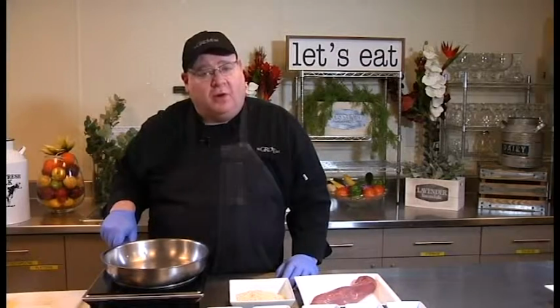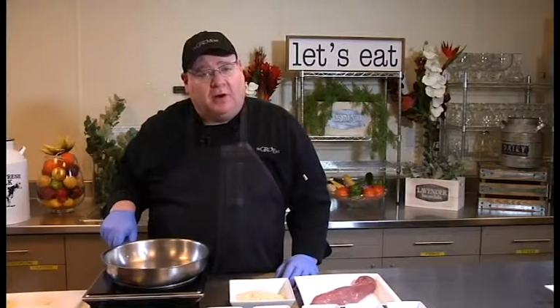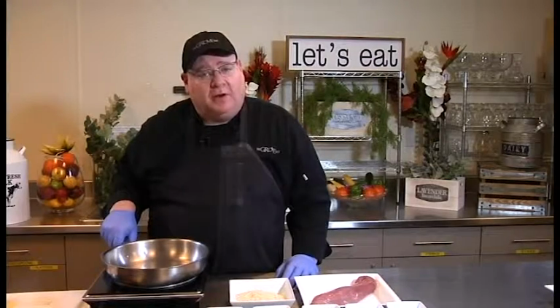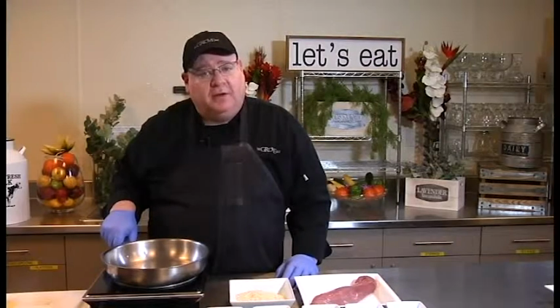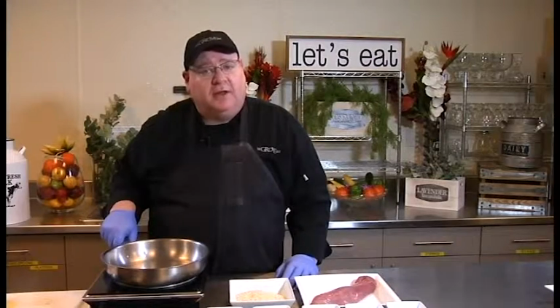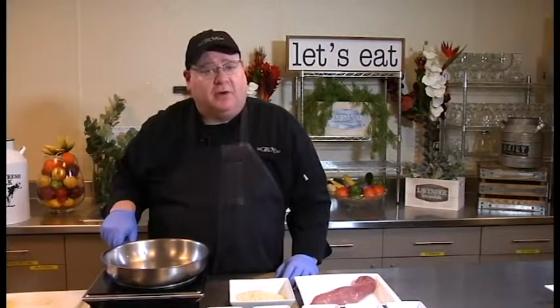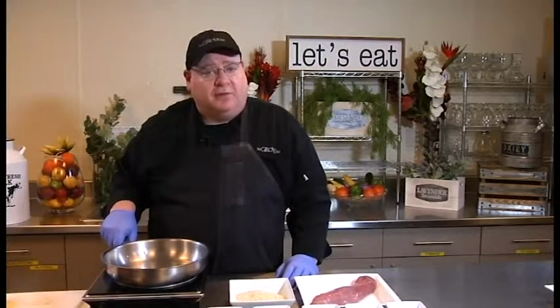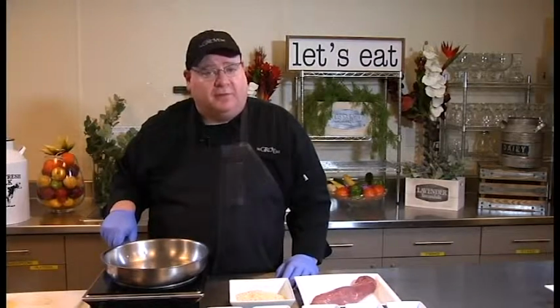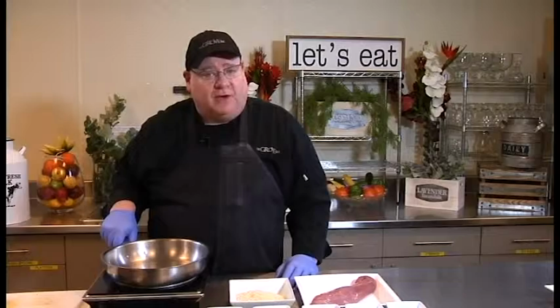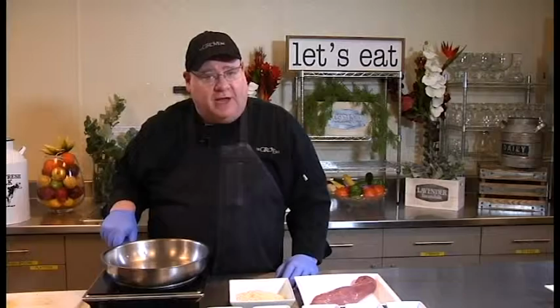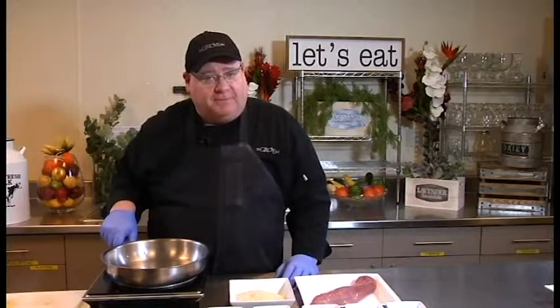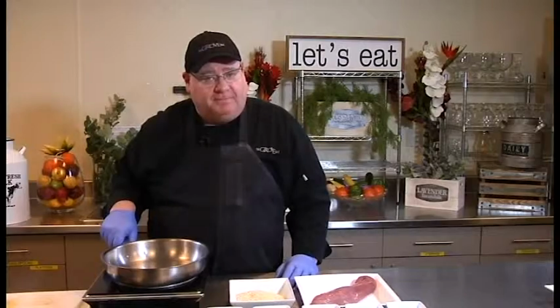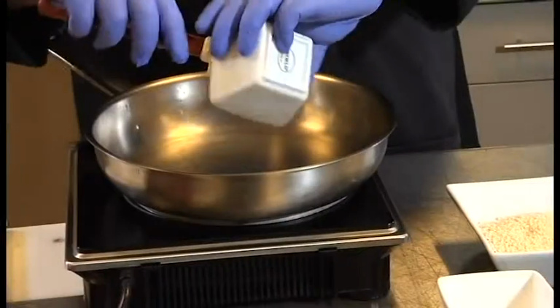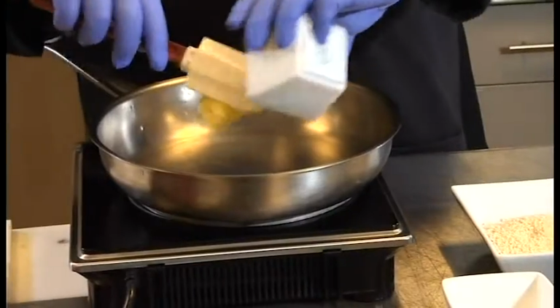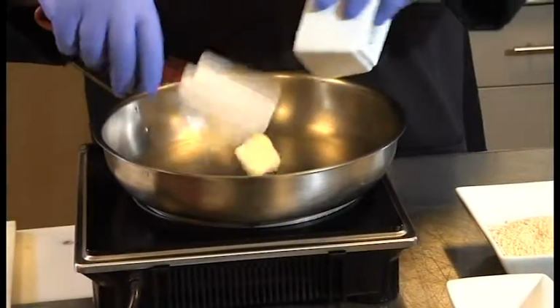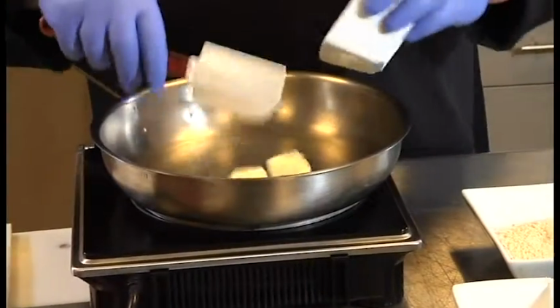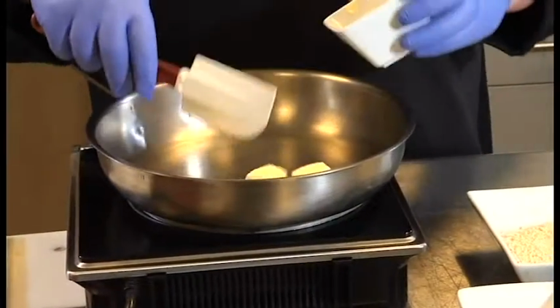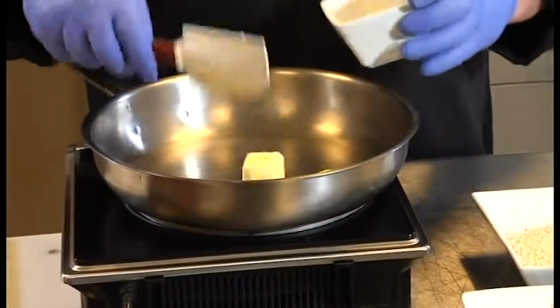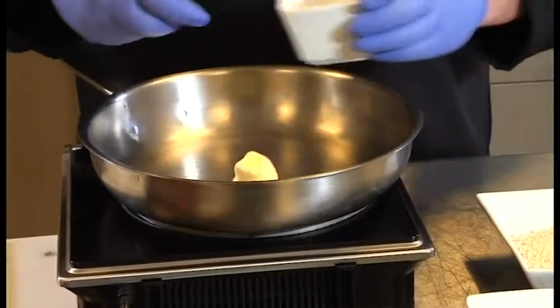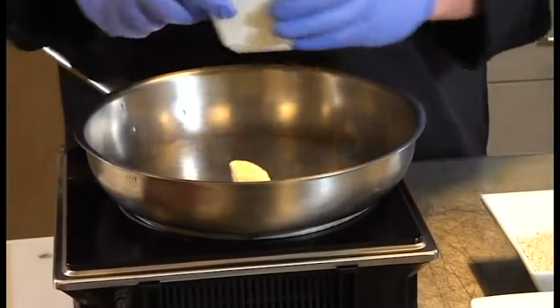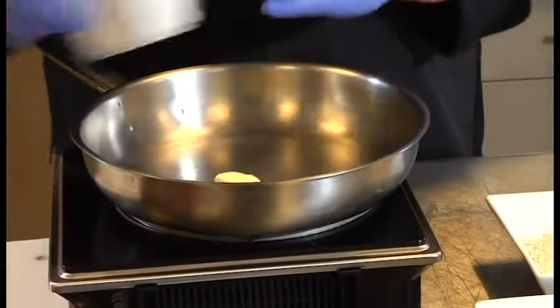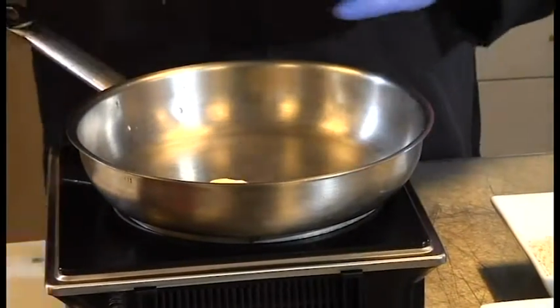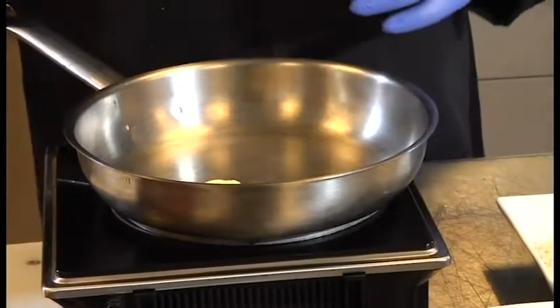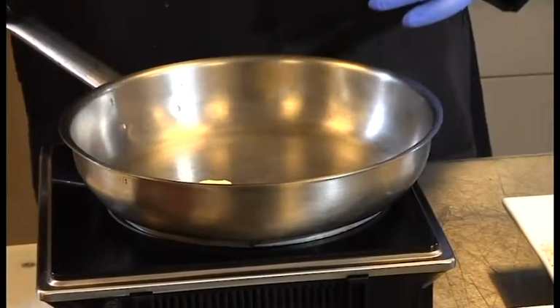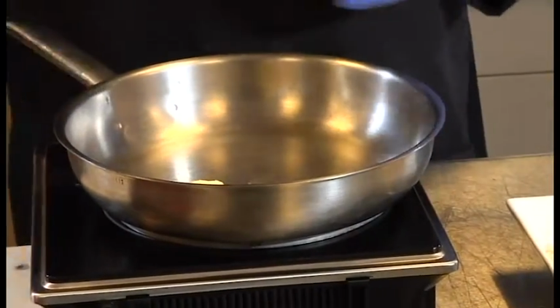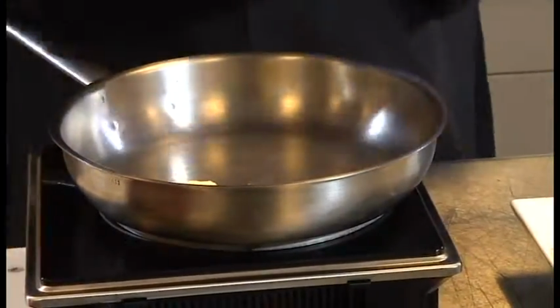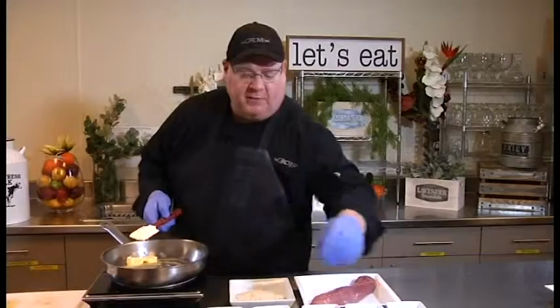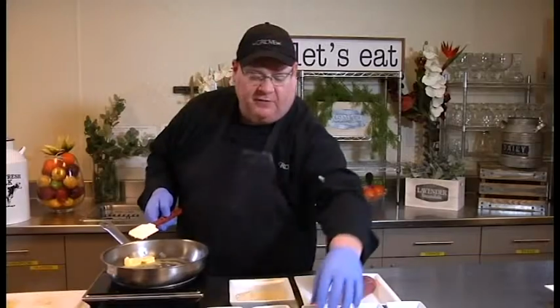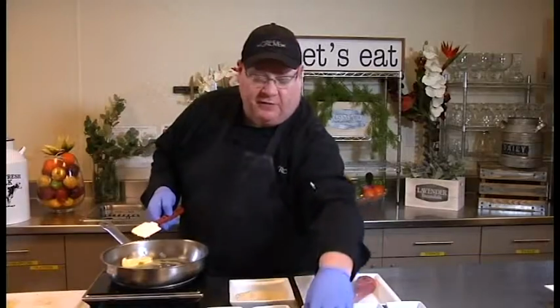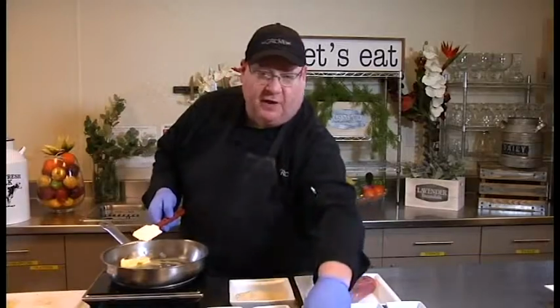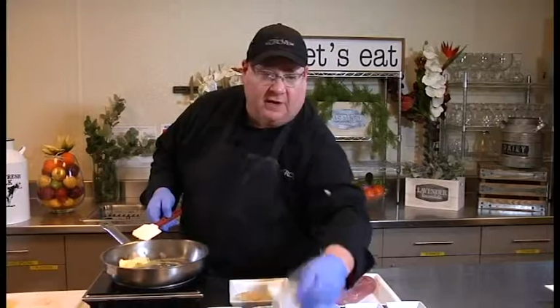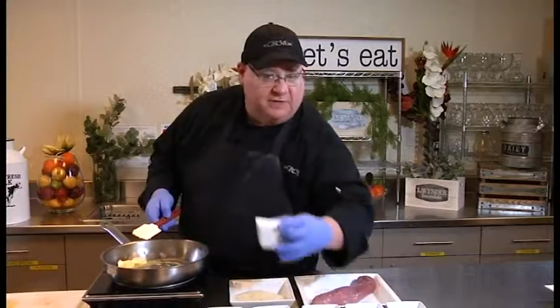We're going to make the crust that's going to go on the pork, and then we're going to place the pork in the oven. The first thing we're going to do is start by melting the butter.